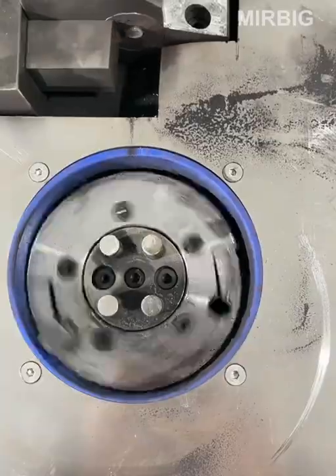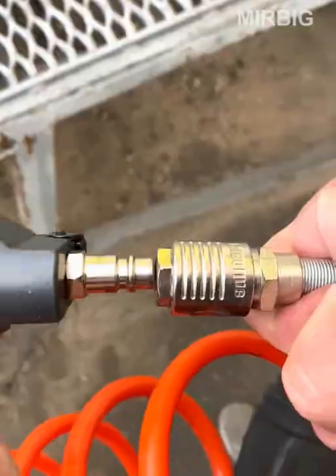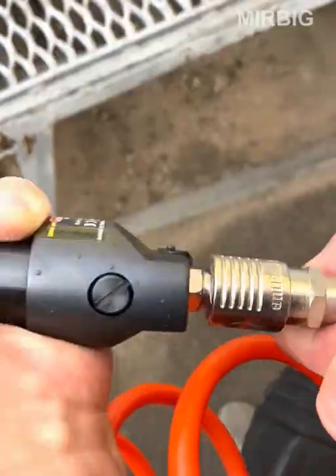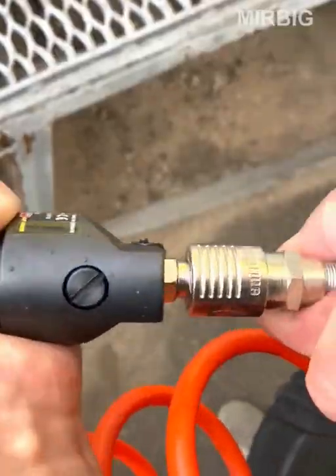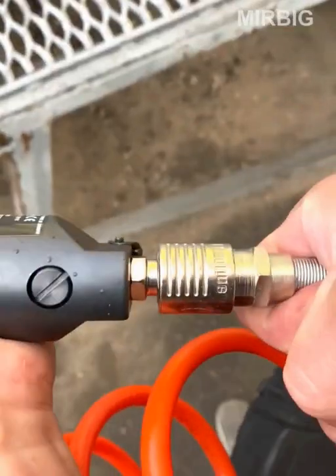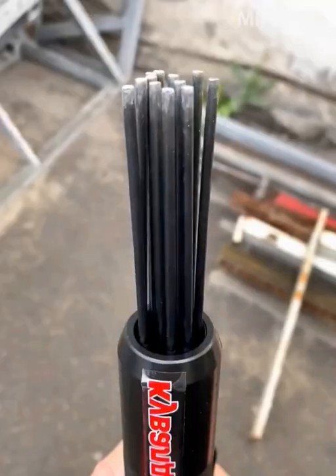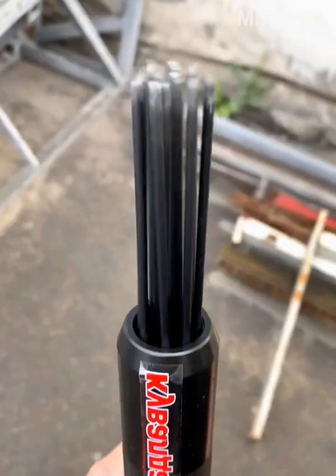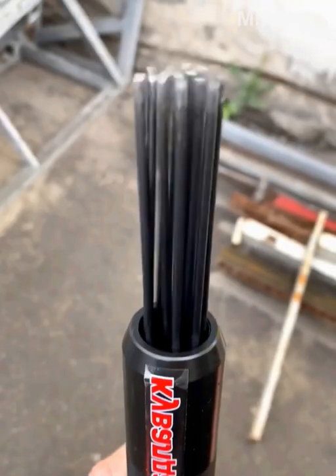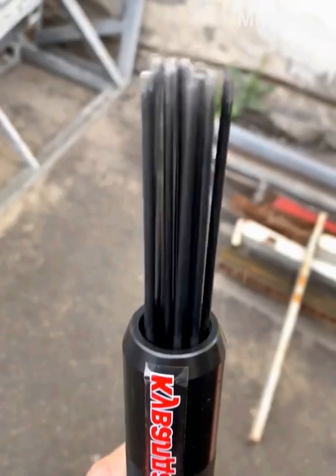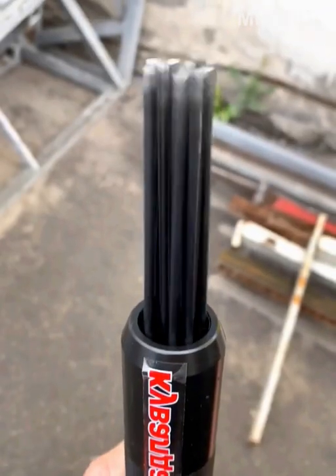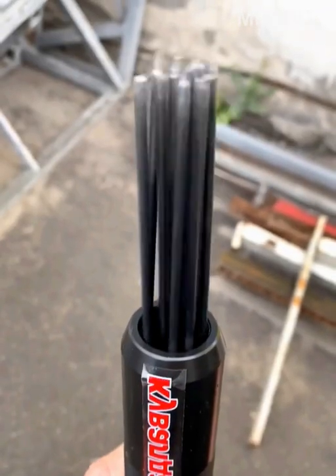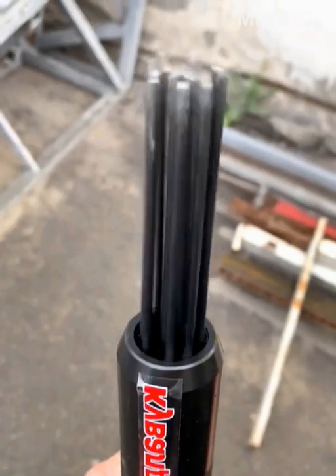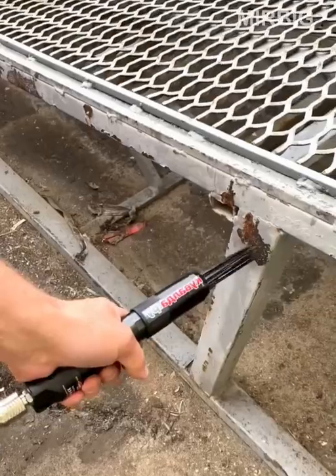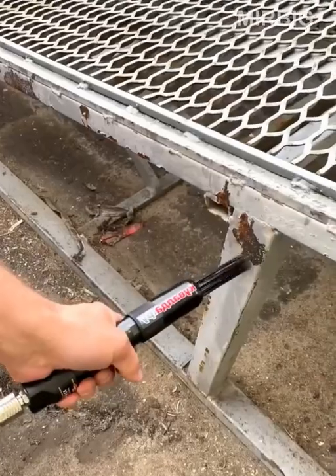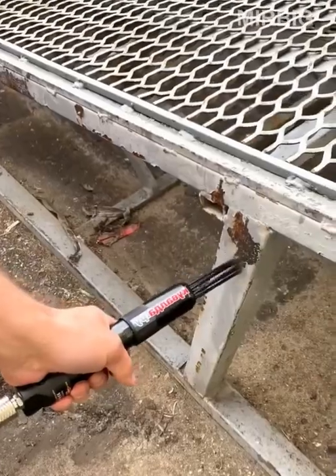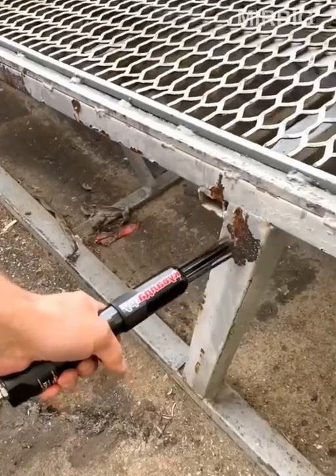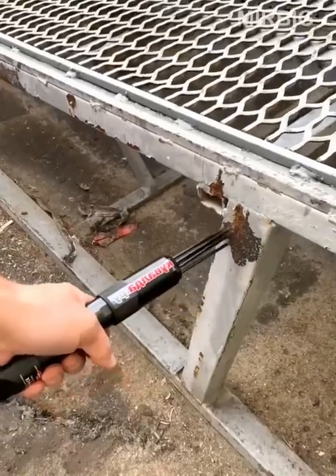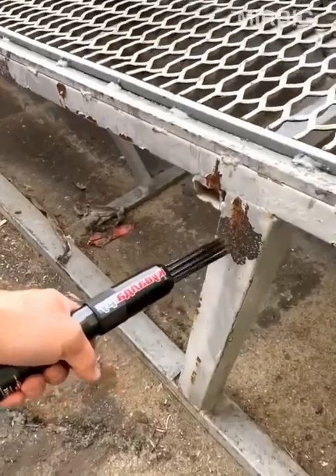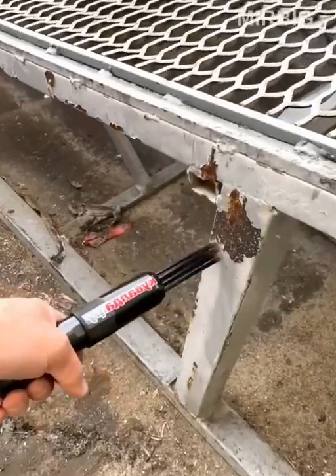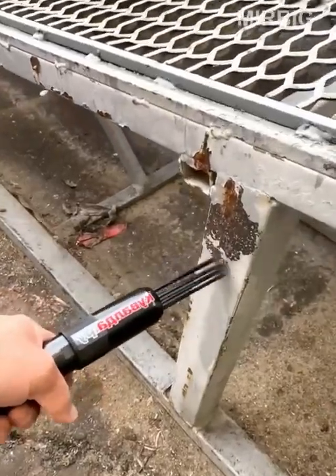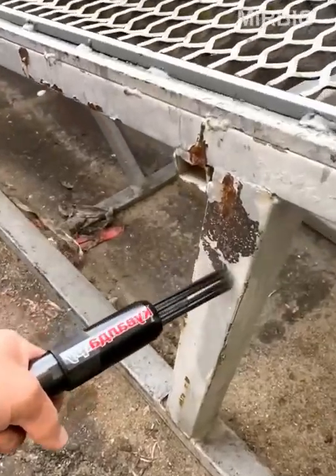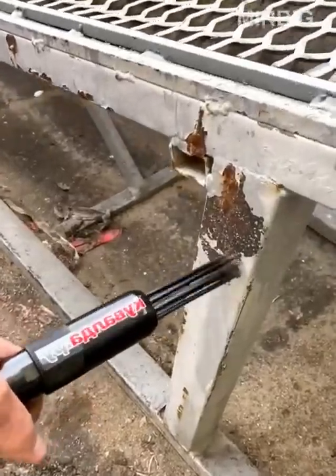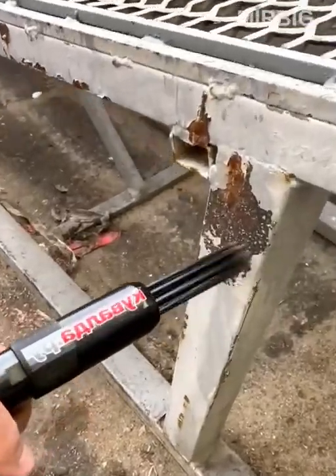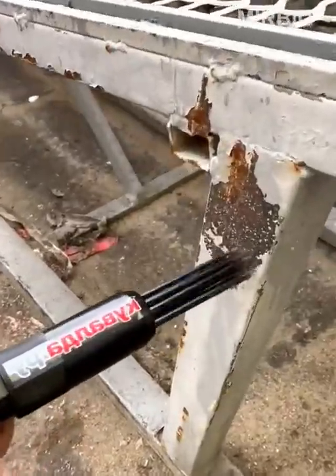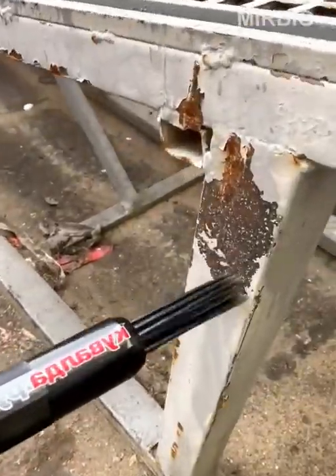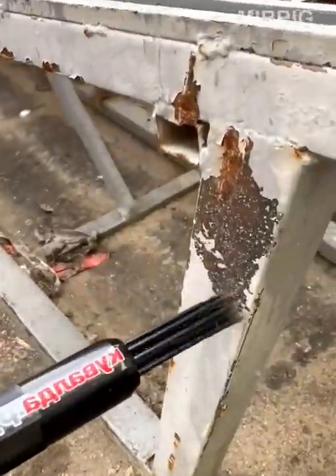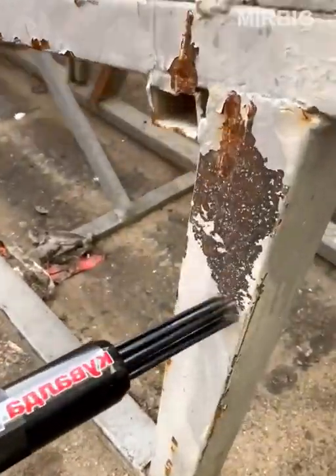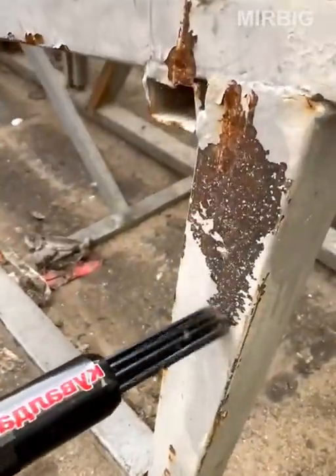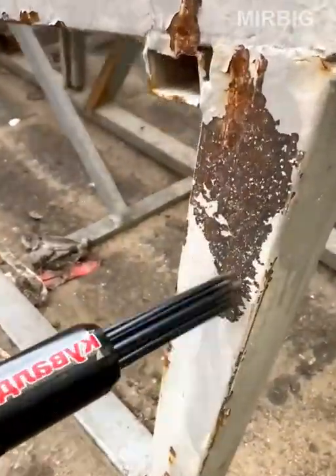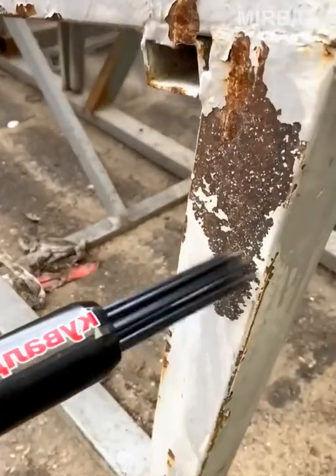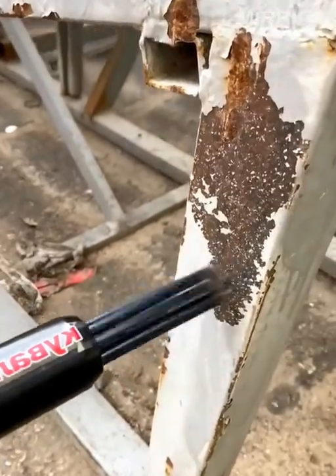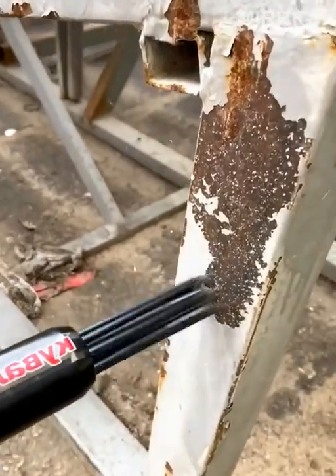Needle pneumatic grinder for removing rust, old coatings and dirt from metal surfaces.